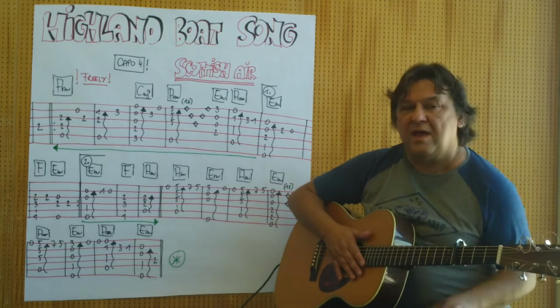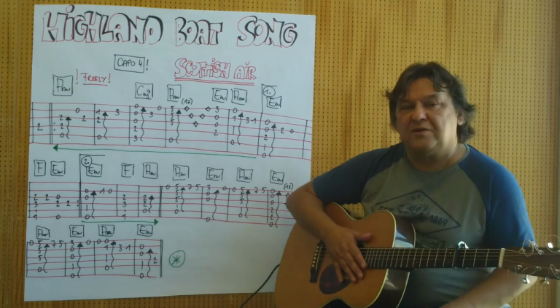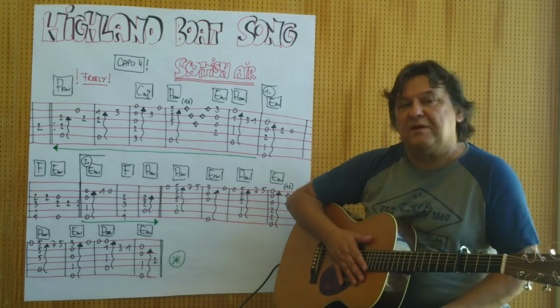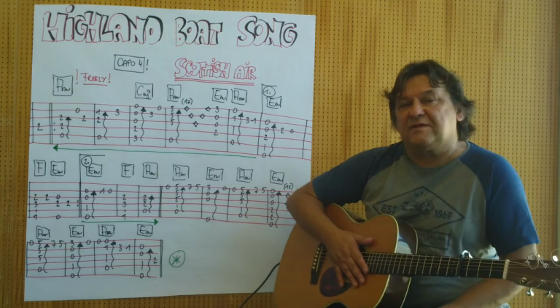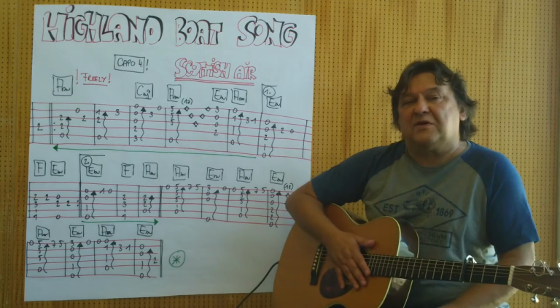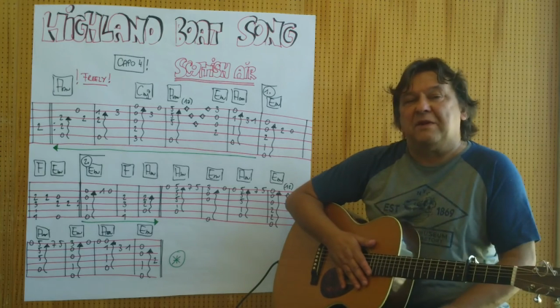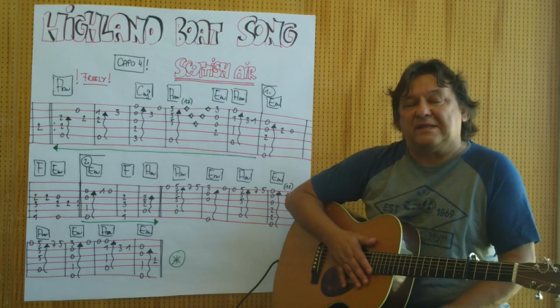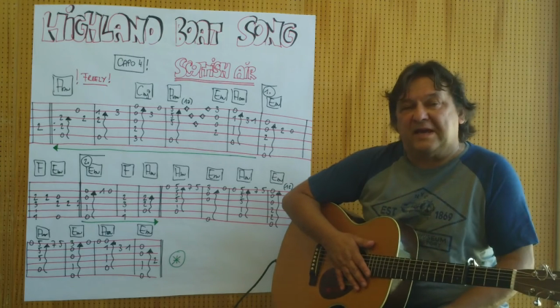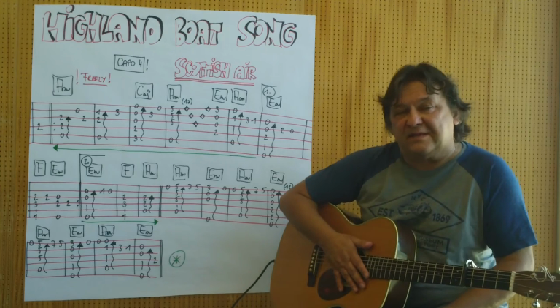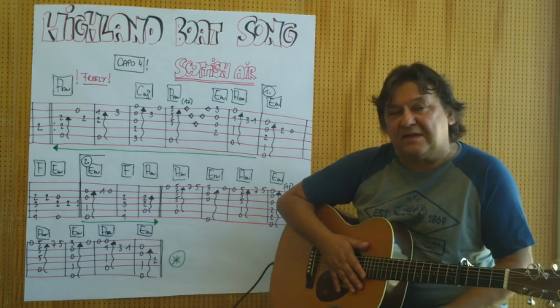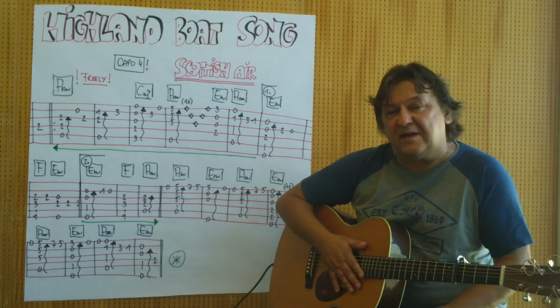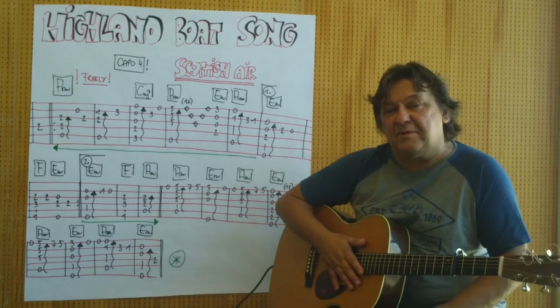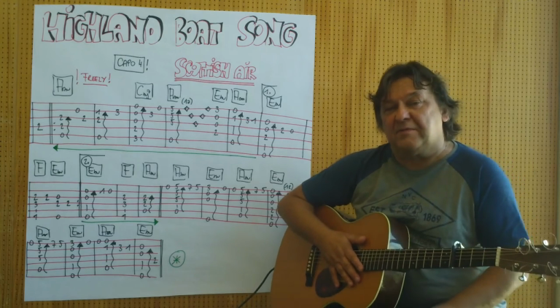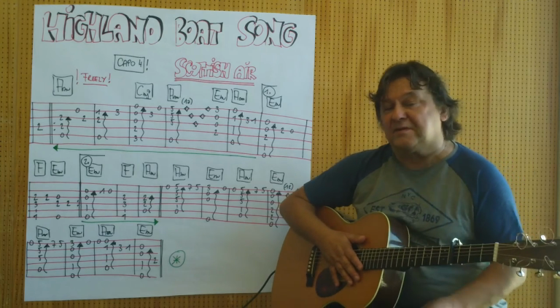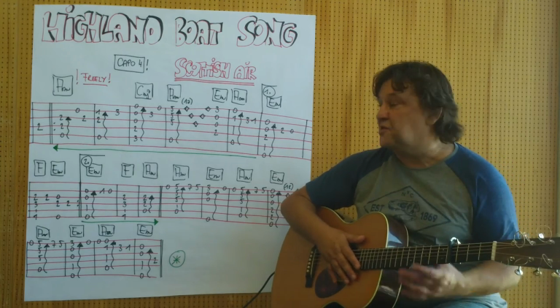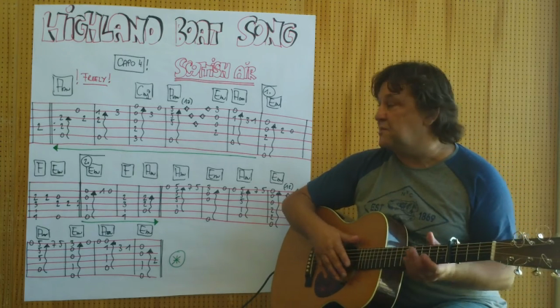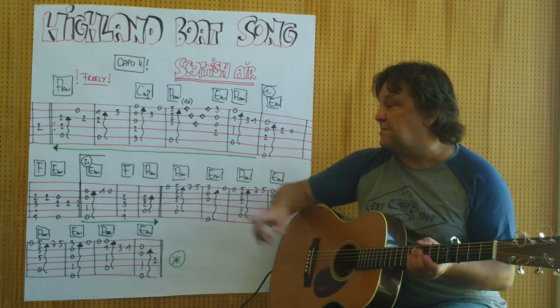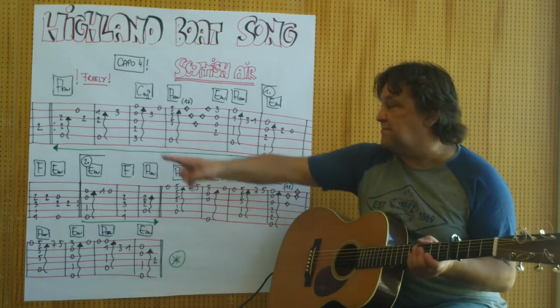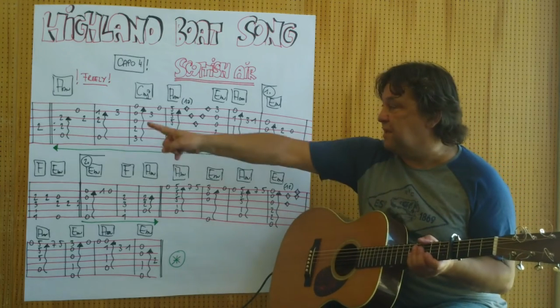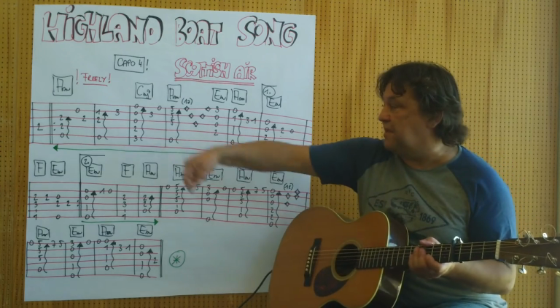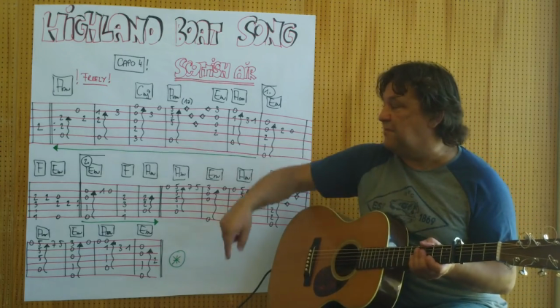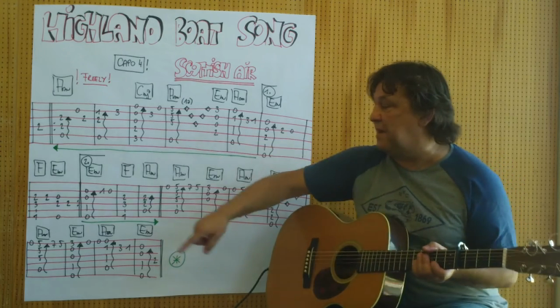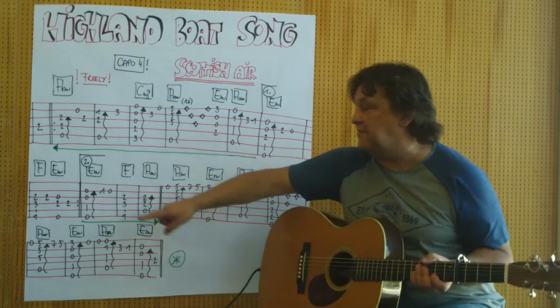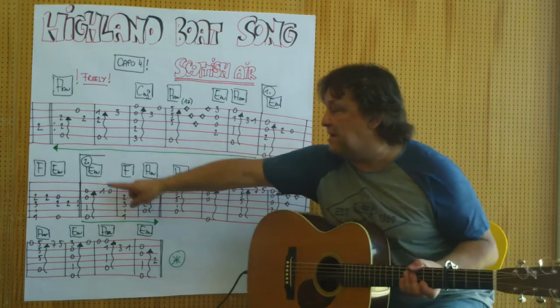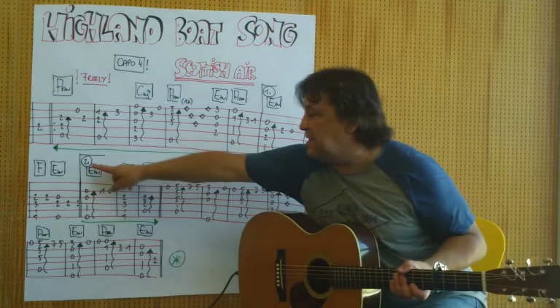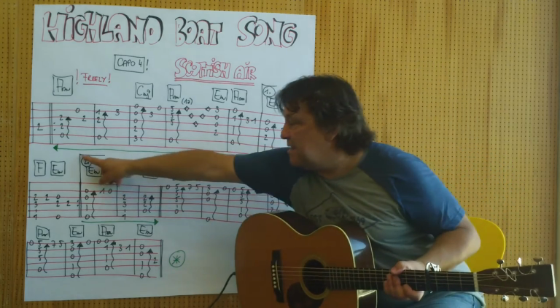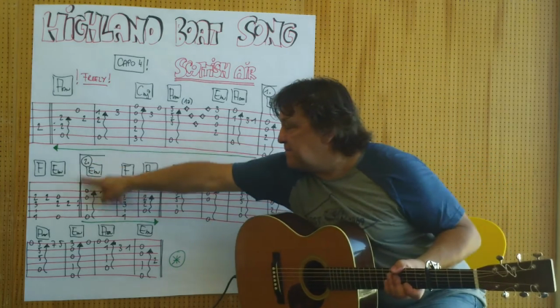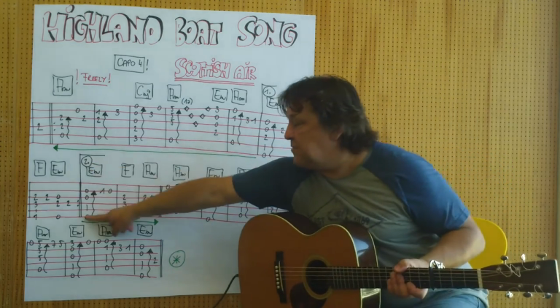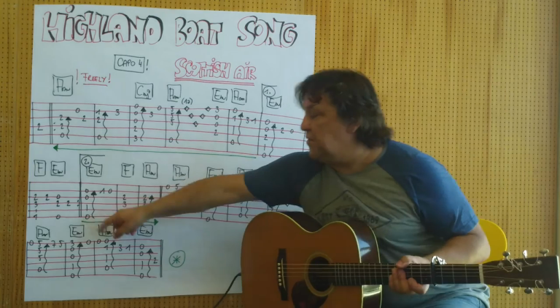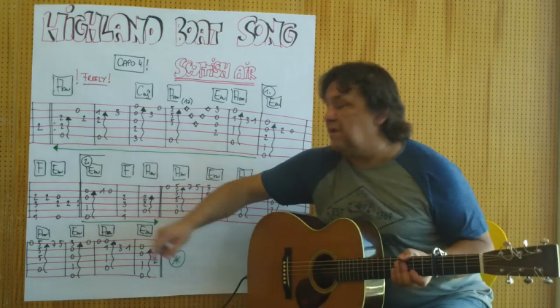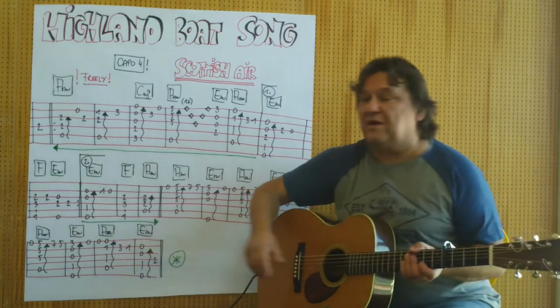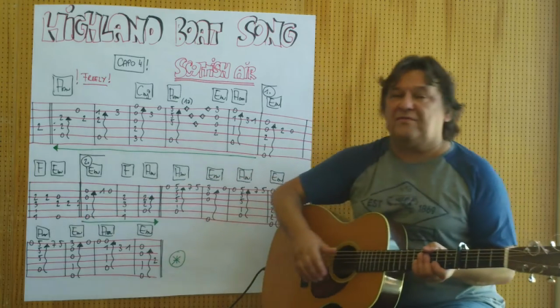Ich spiele jetzt den kompletten ersten Teil mit dem ersten Schluss, beginne vom Anfang an und höre hier auf.